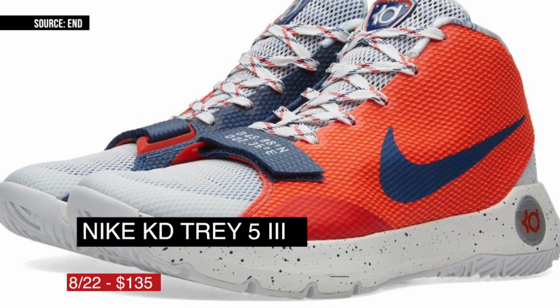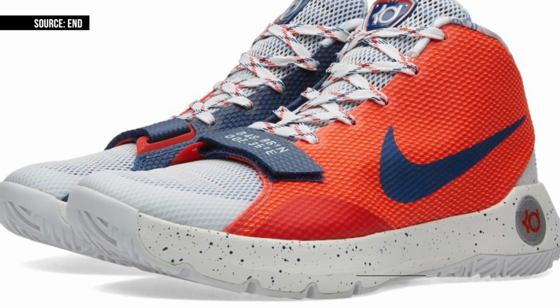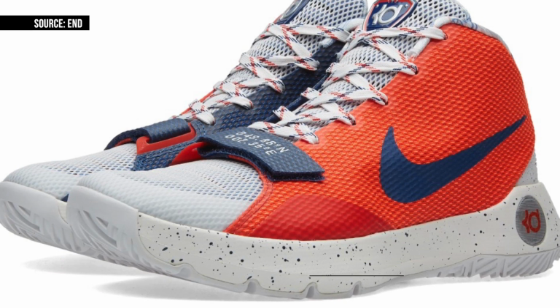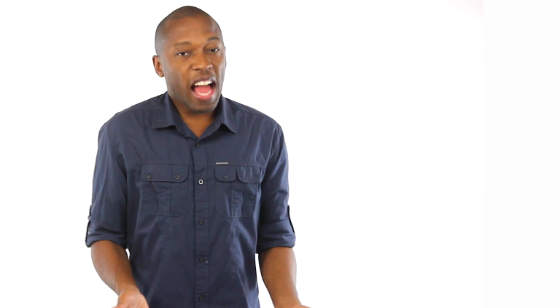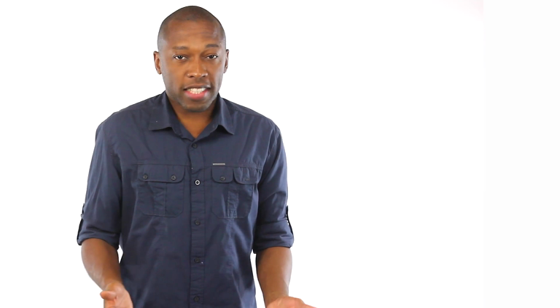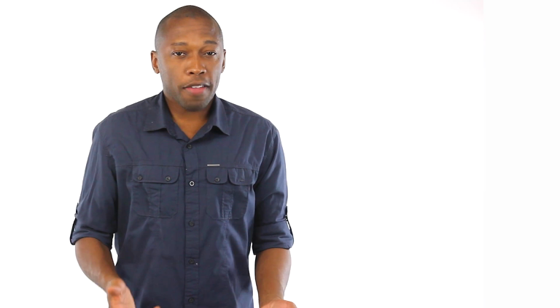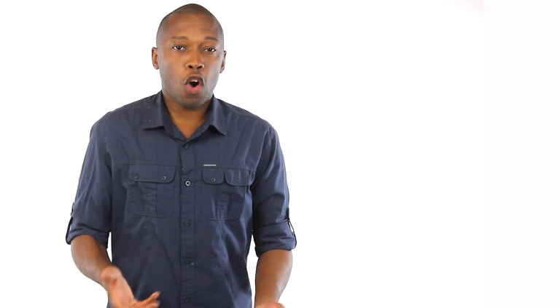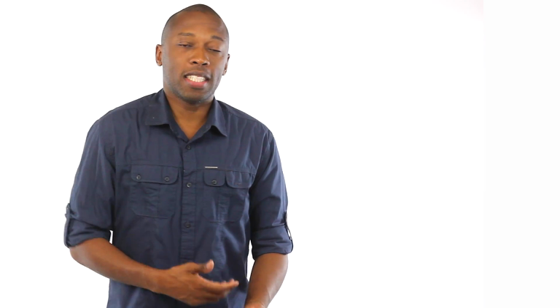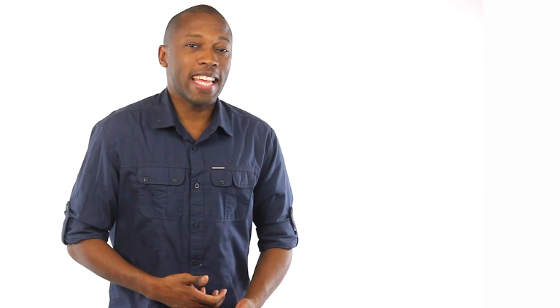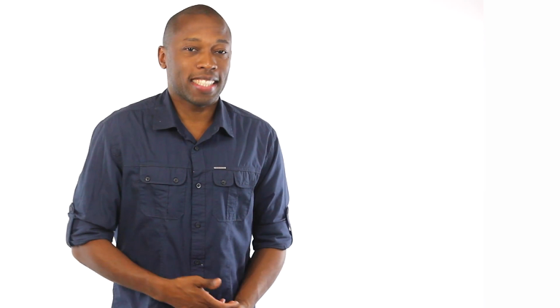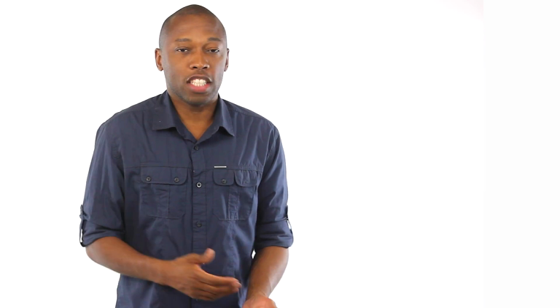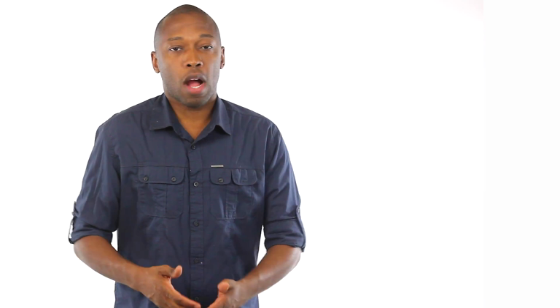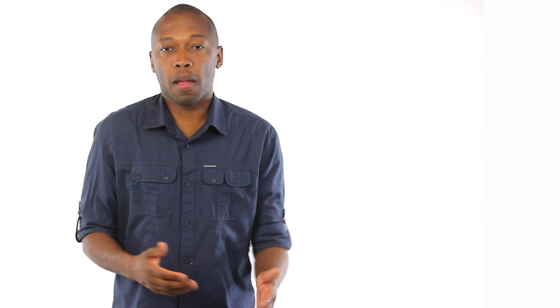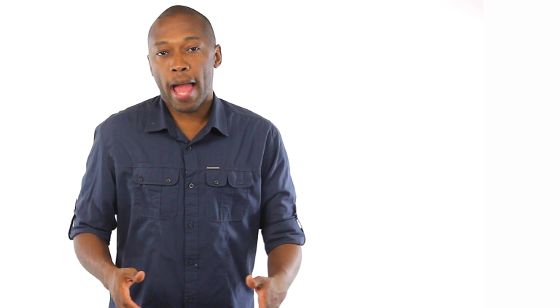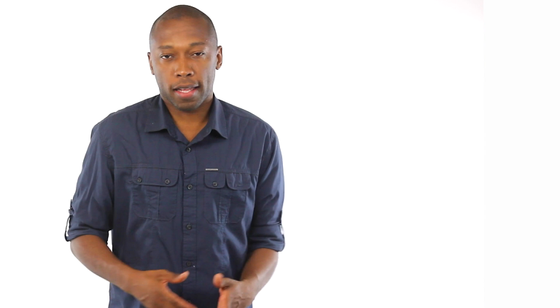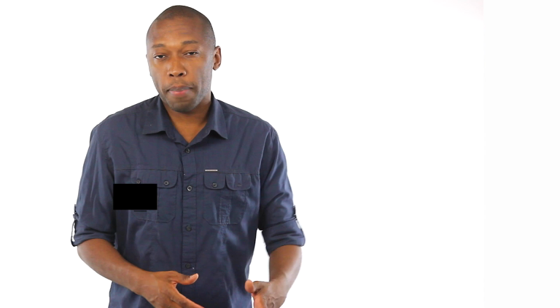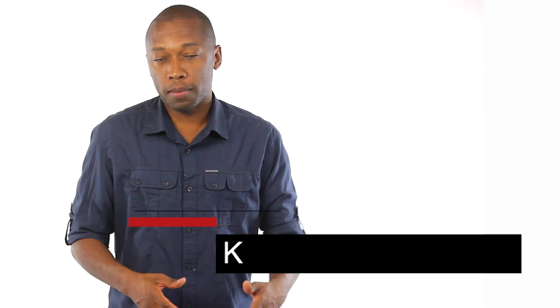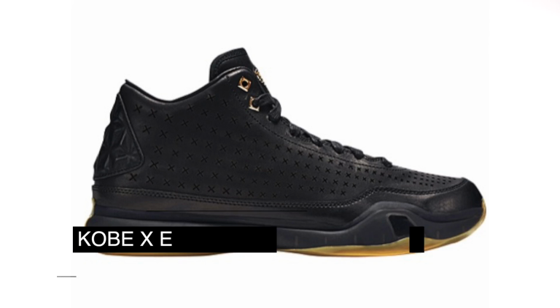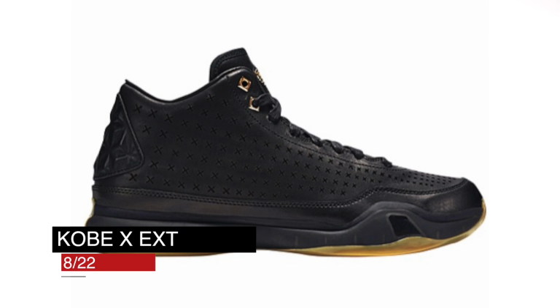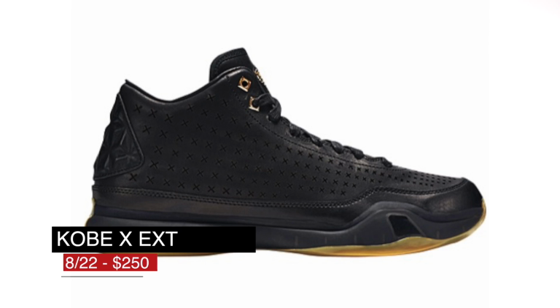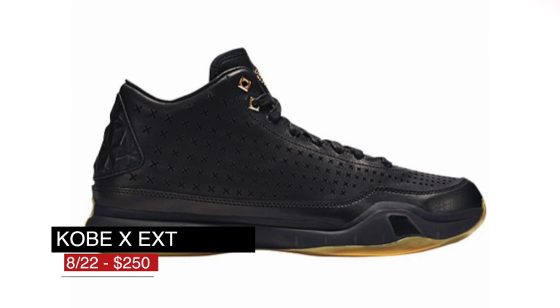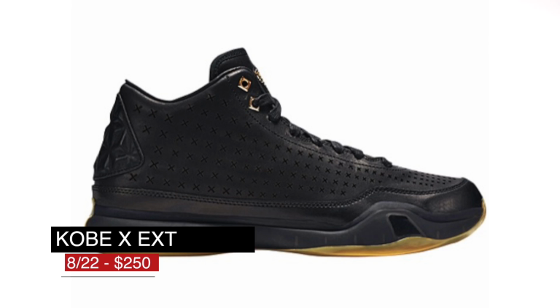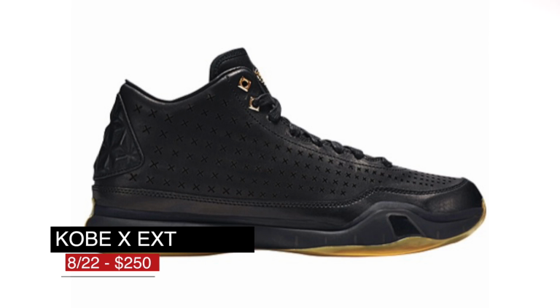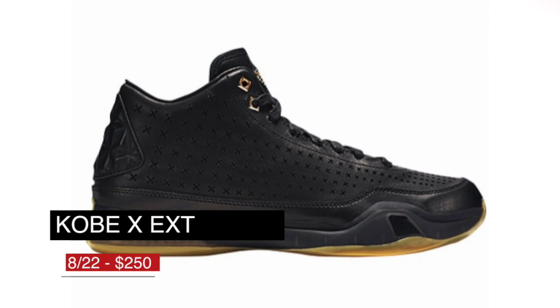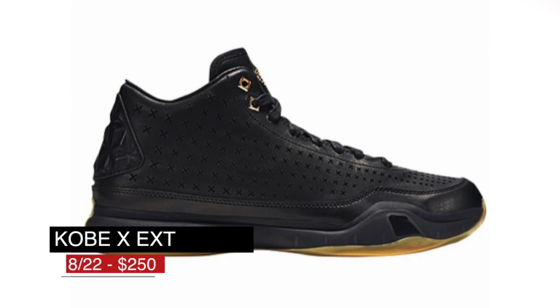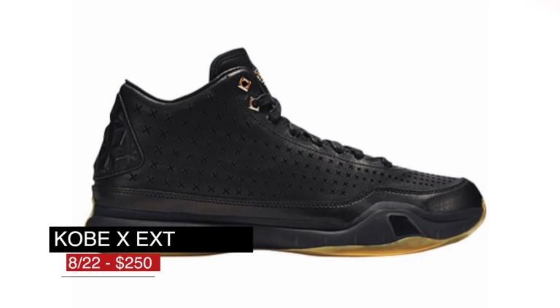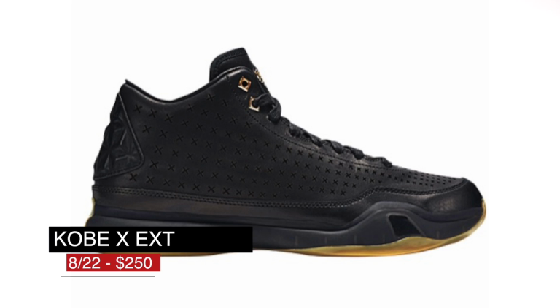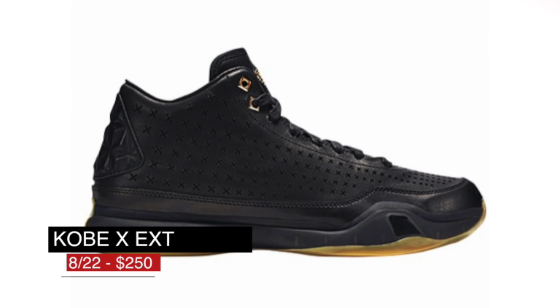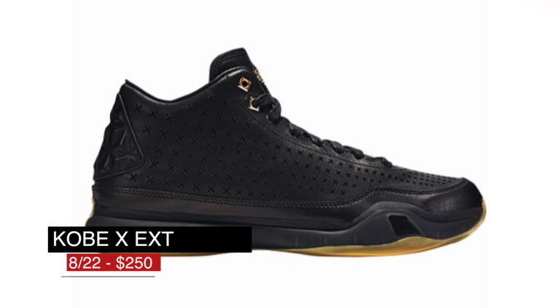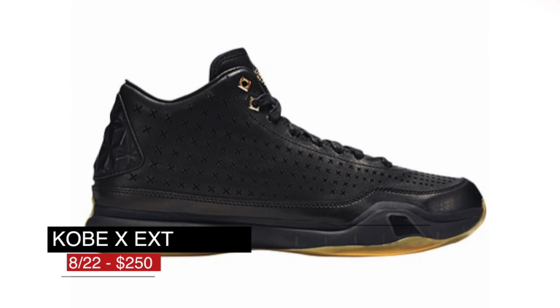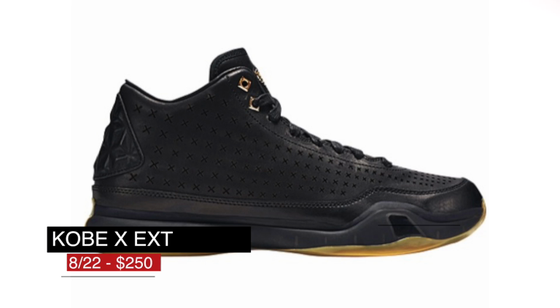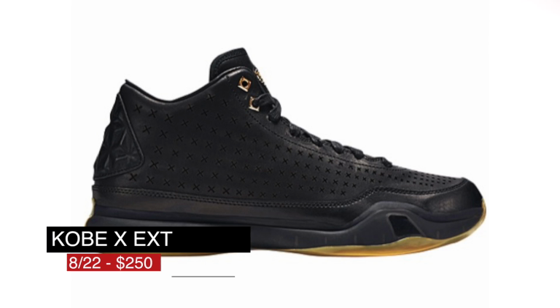If you want to go lifestyle, the Kobe 10 EXT is dropping in black. The gum bottoms on these look really, really nice. Look for those to cost you $250.